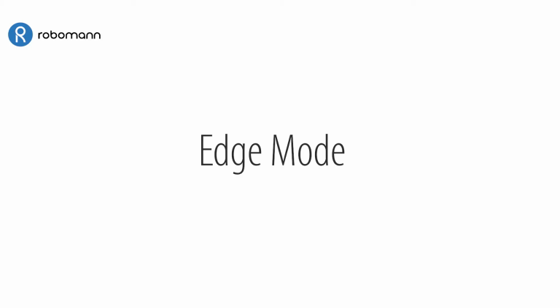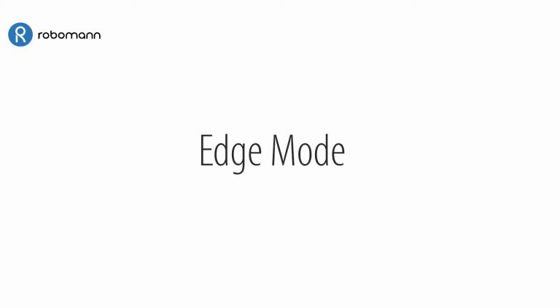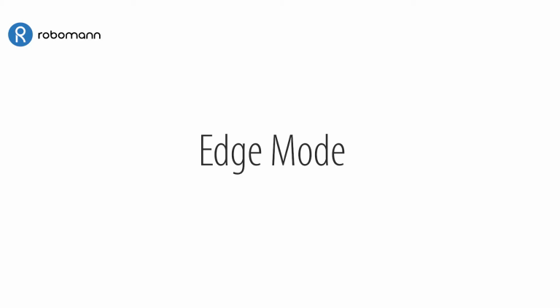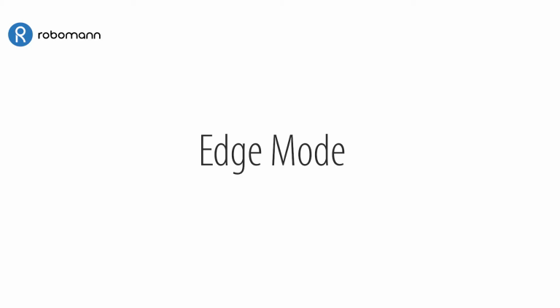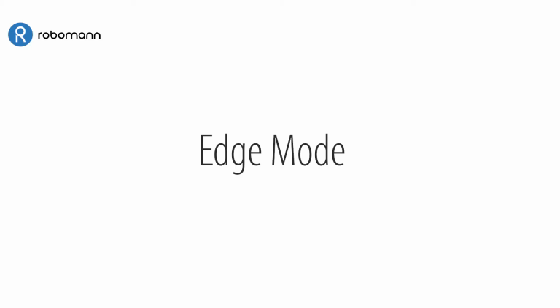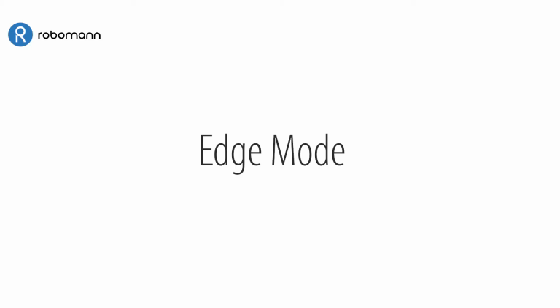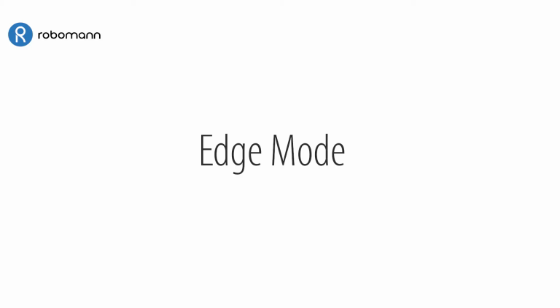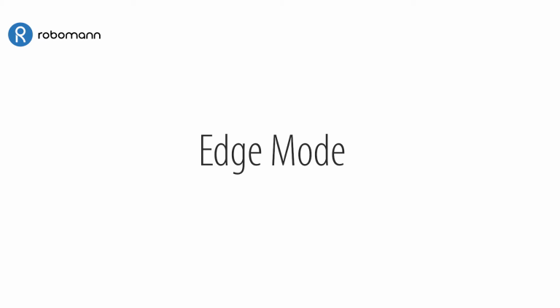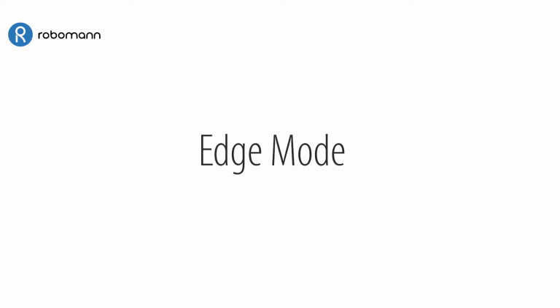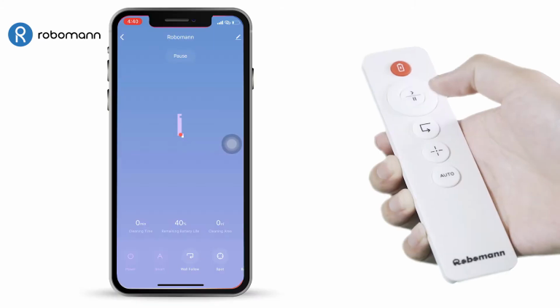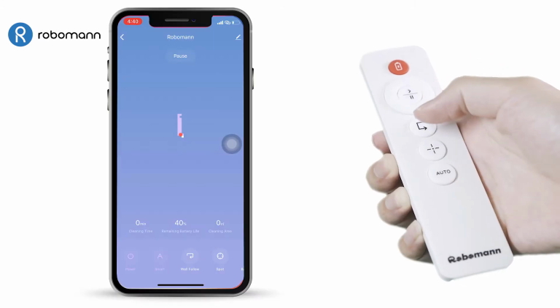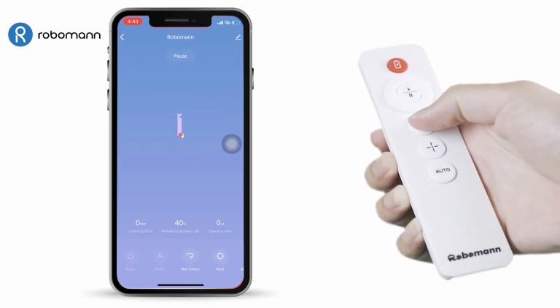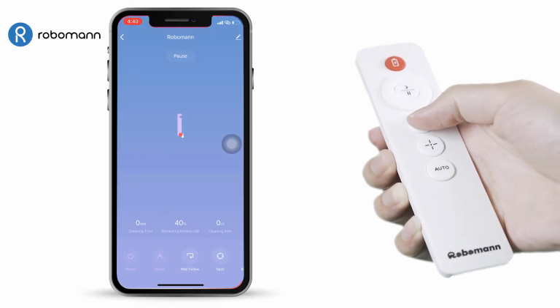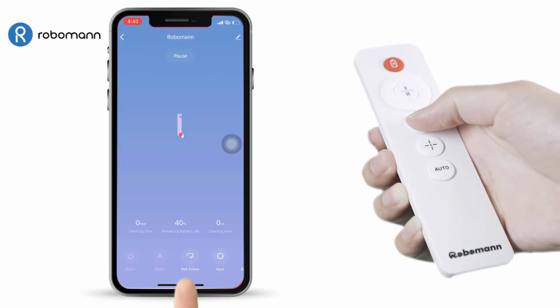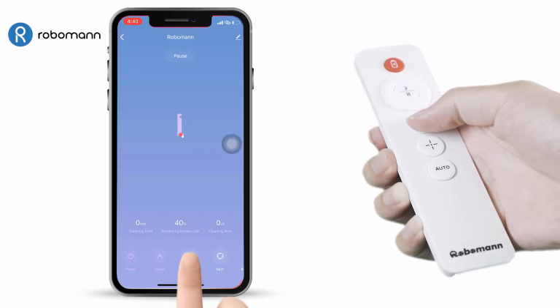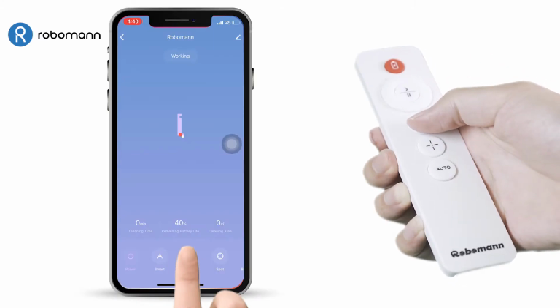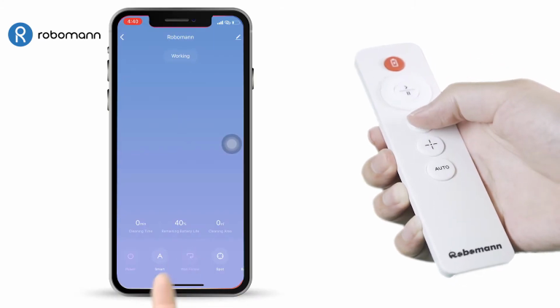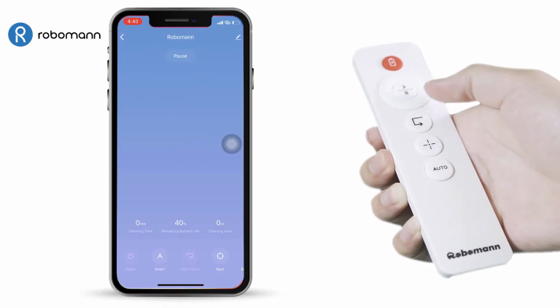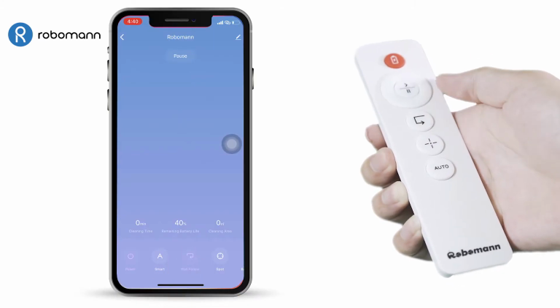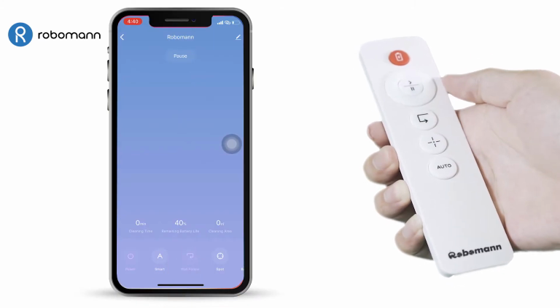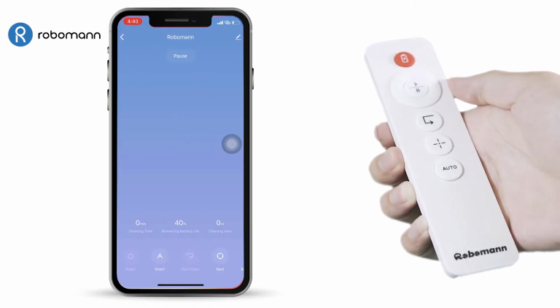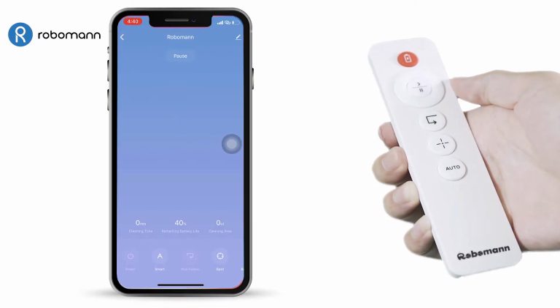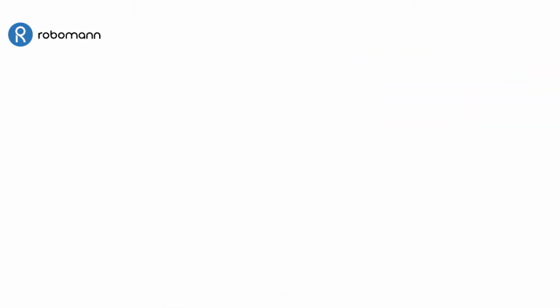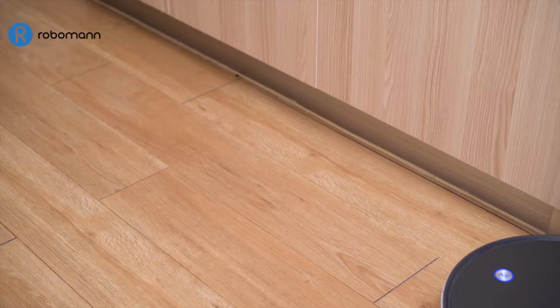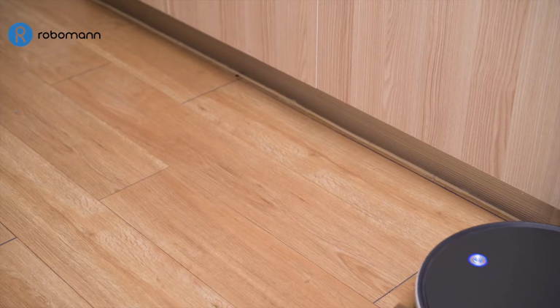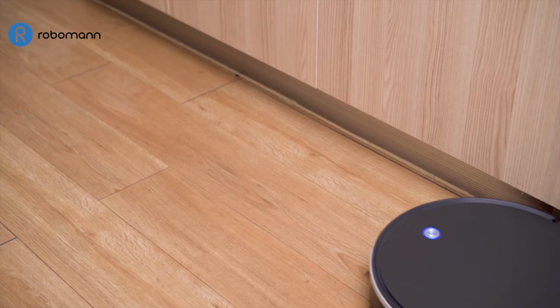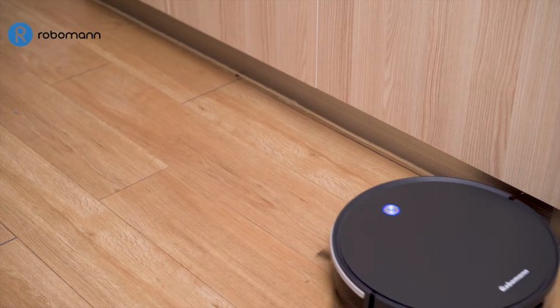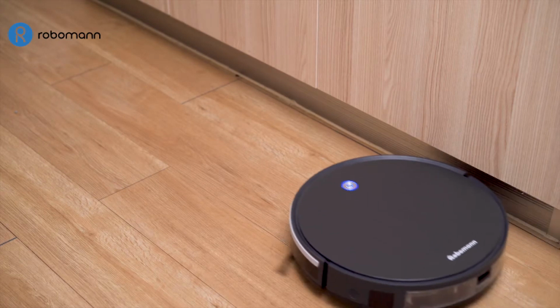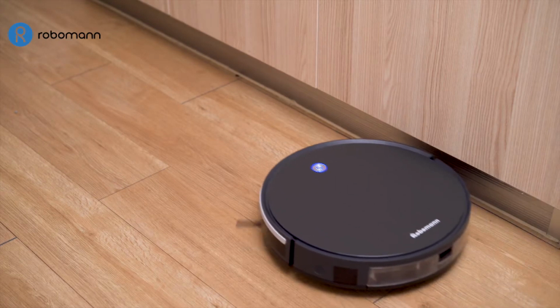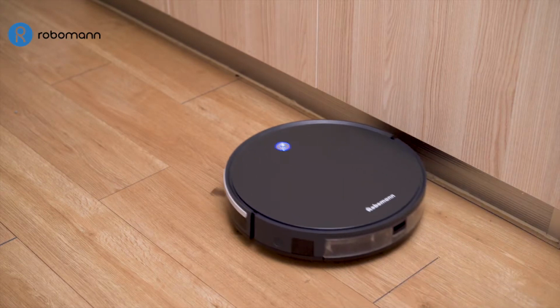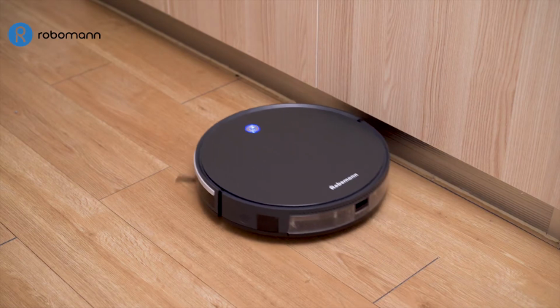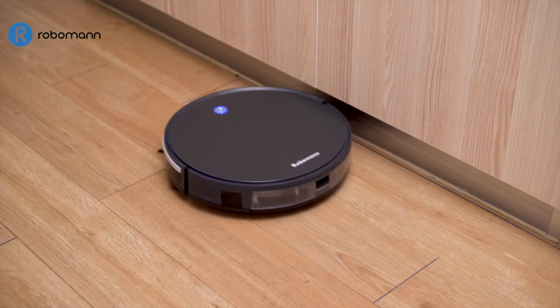Edge Mode. In Edge Mode, RoboMan 380 will clean the edges of the room.